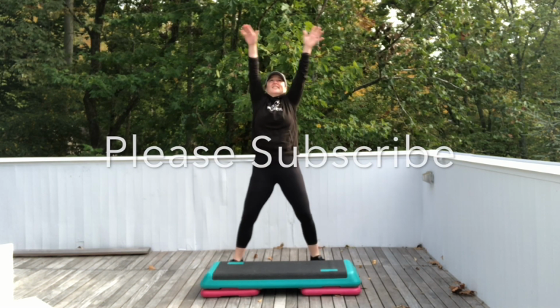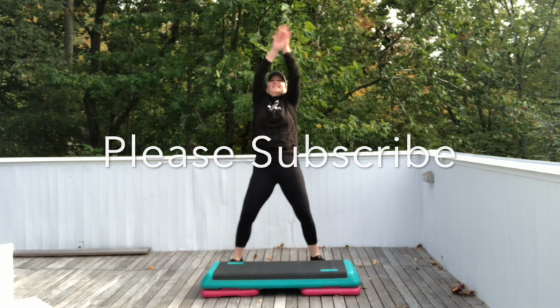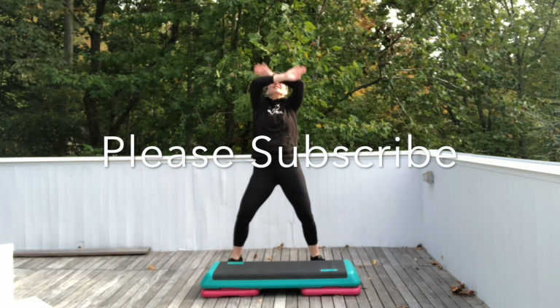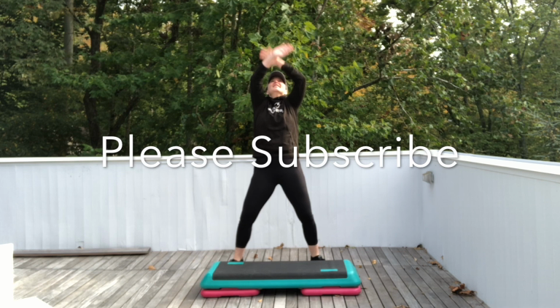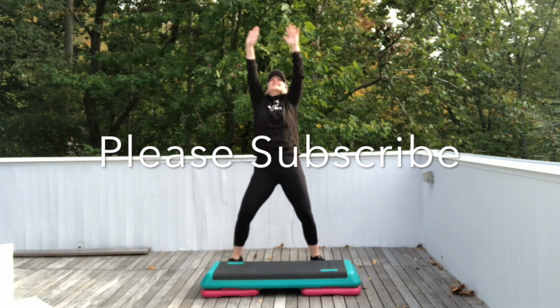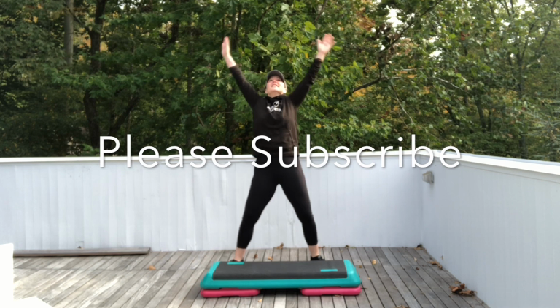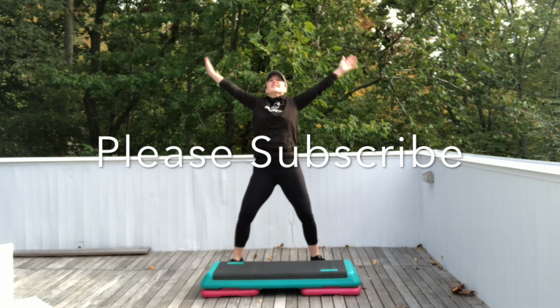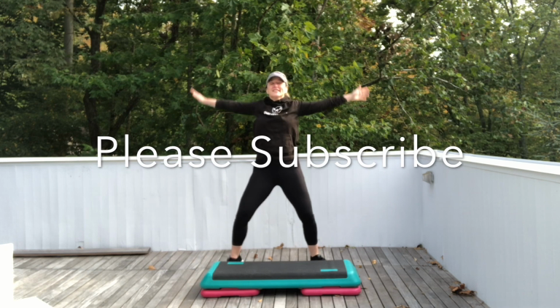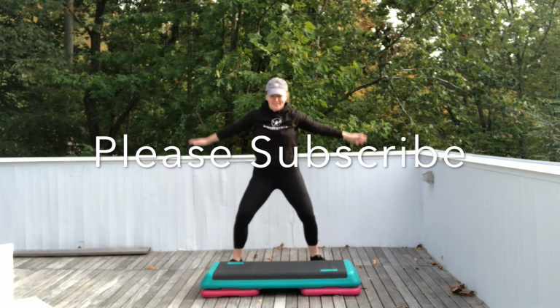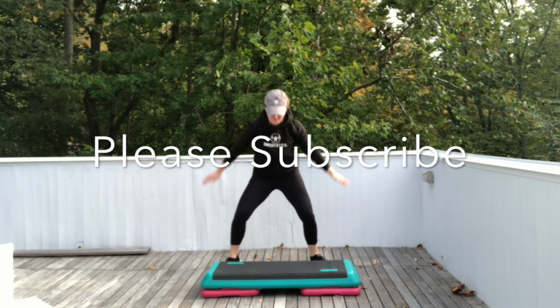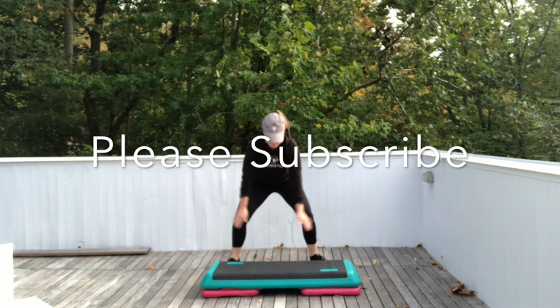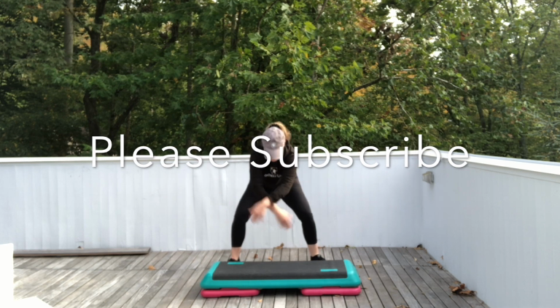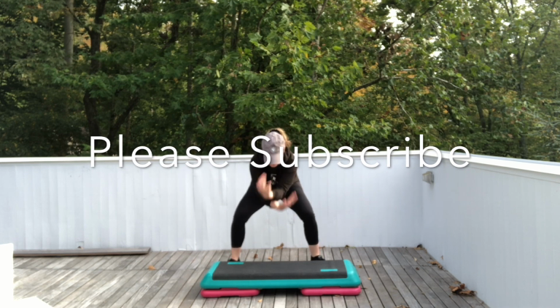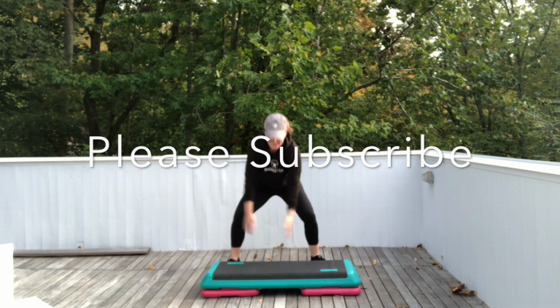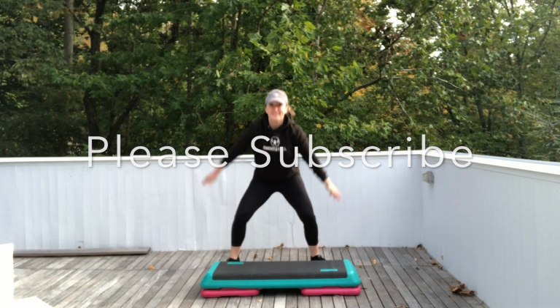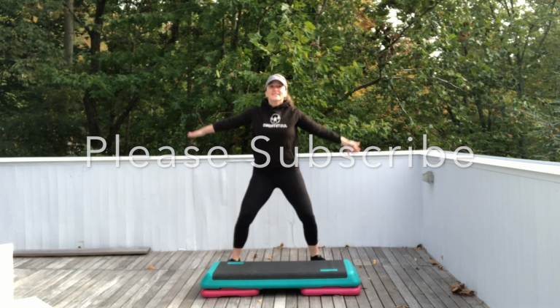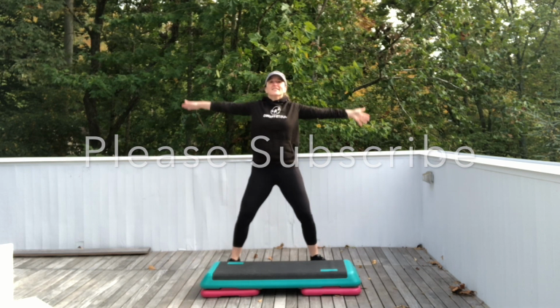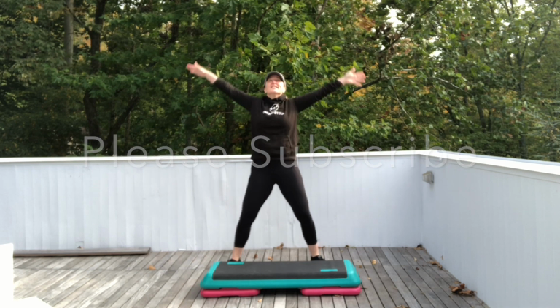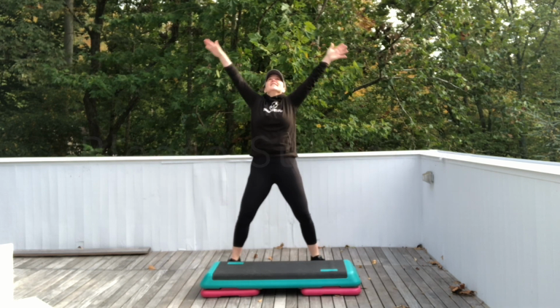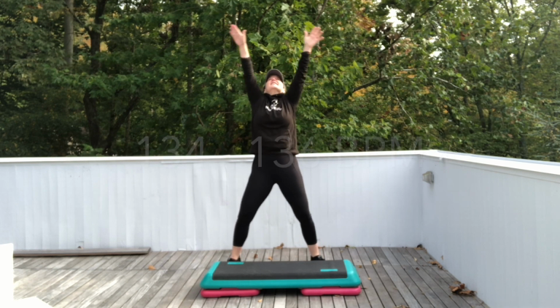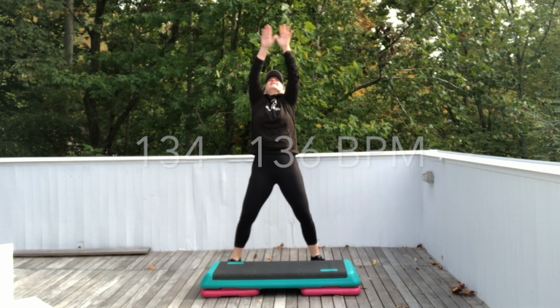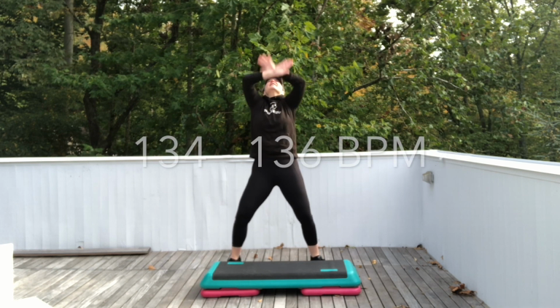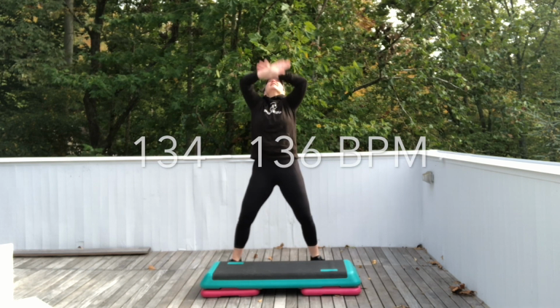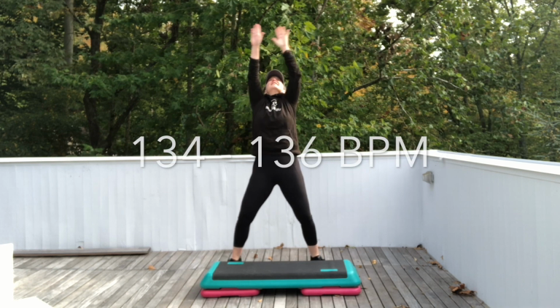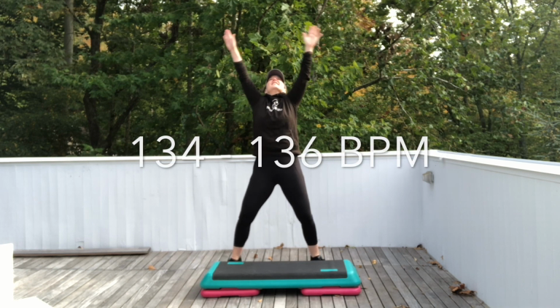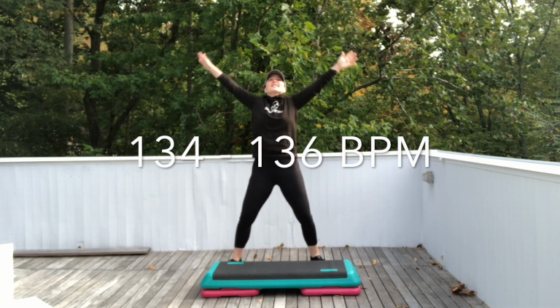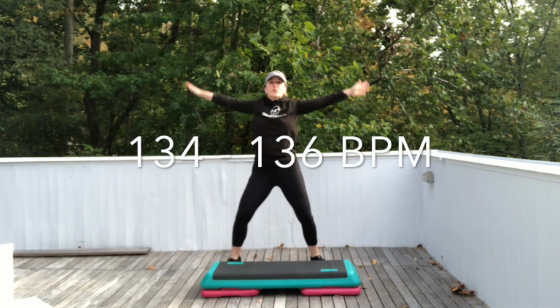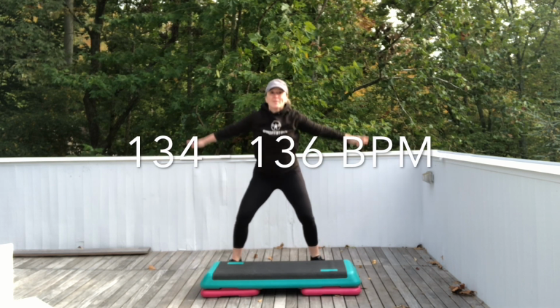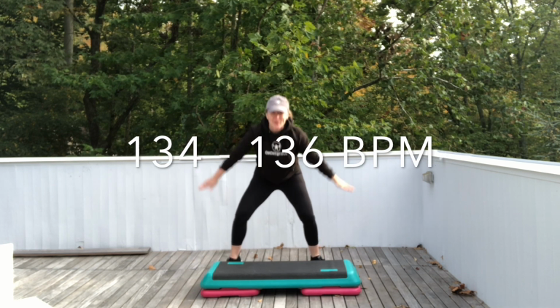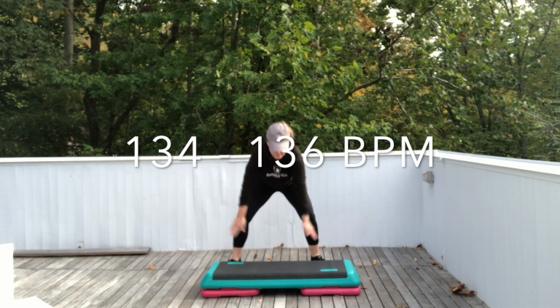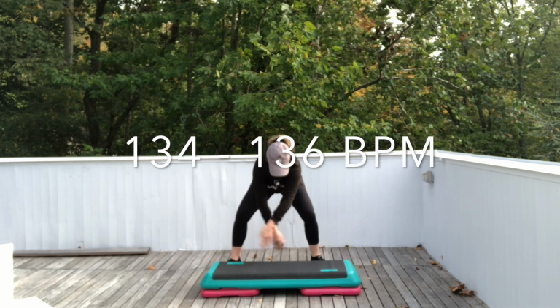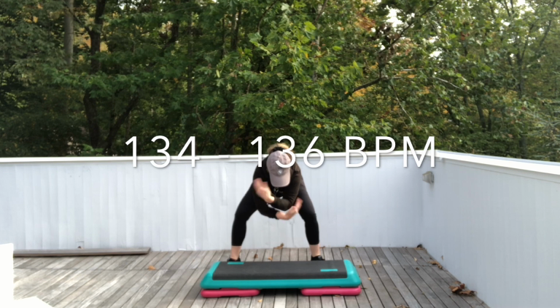Let's start with a big inhale. One more. All right.